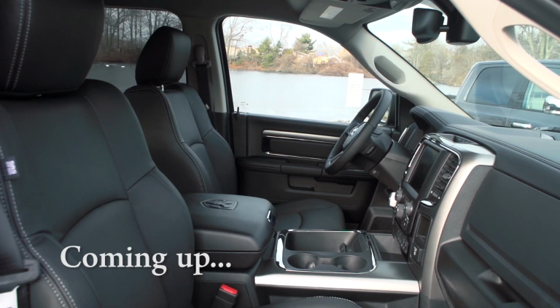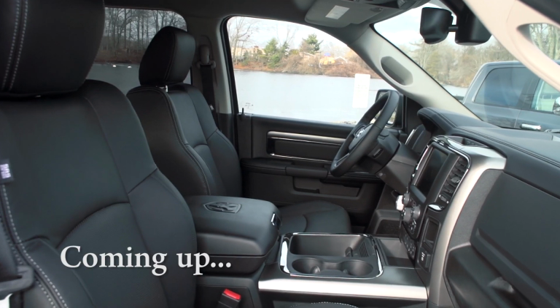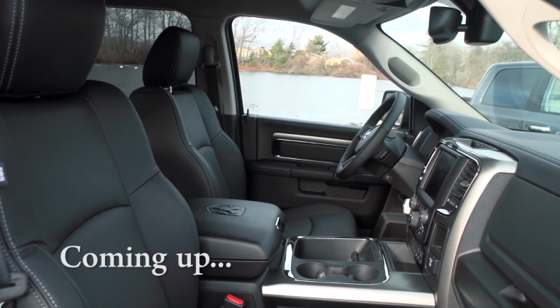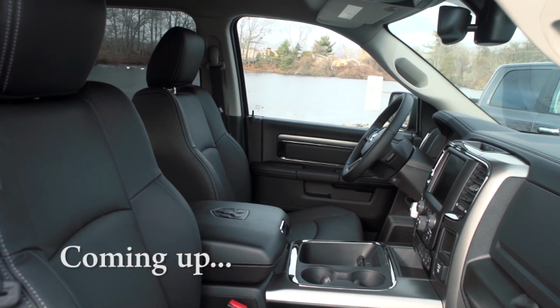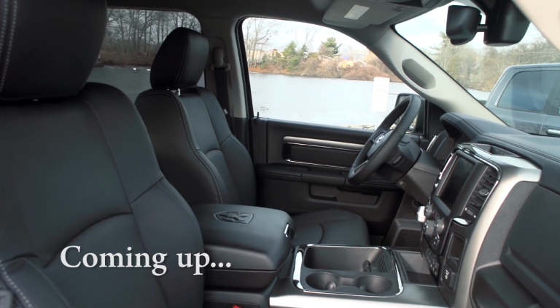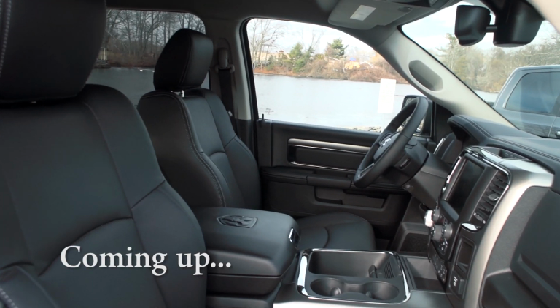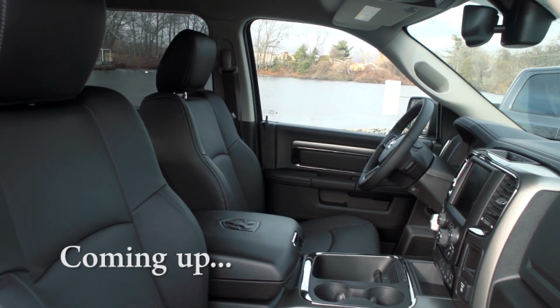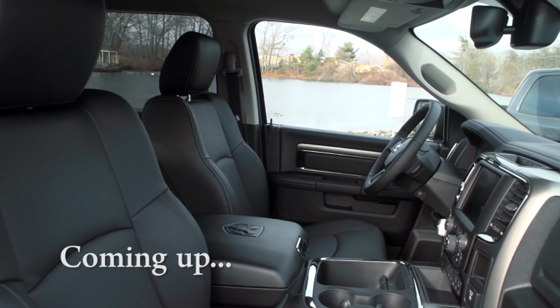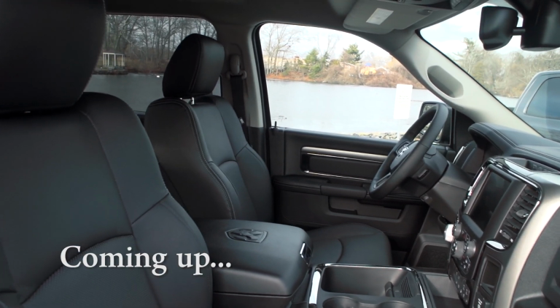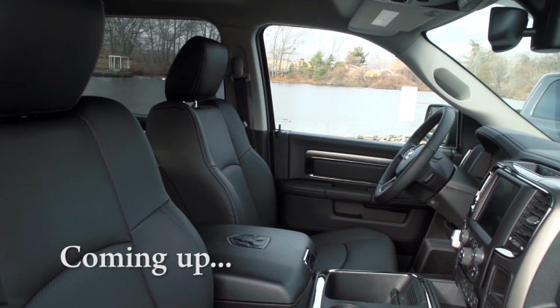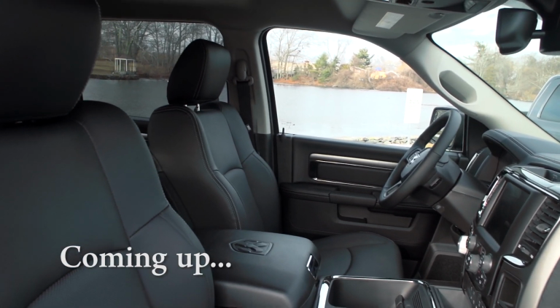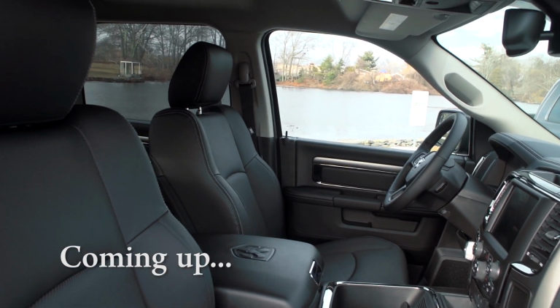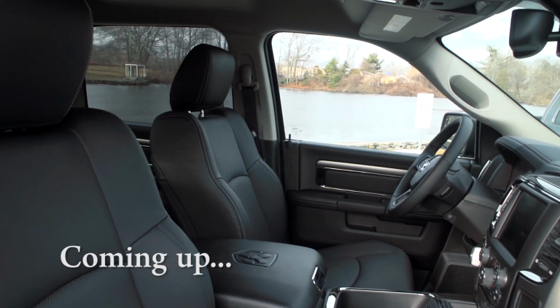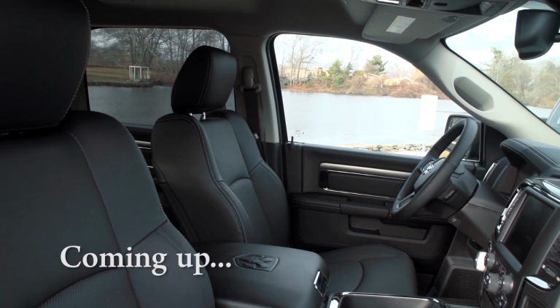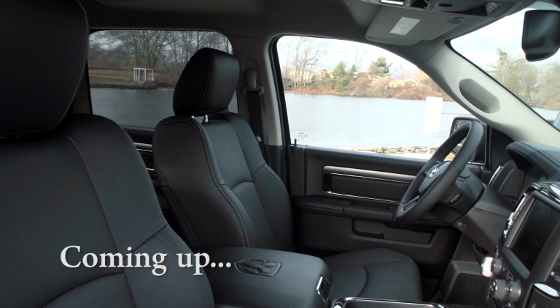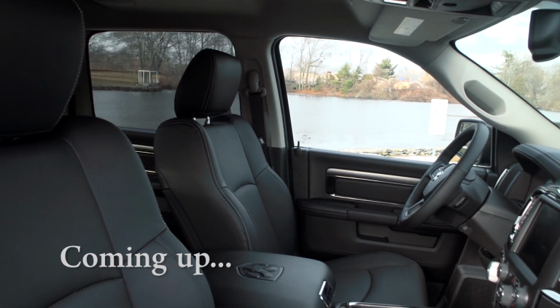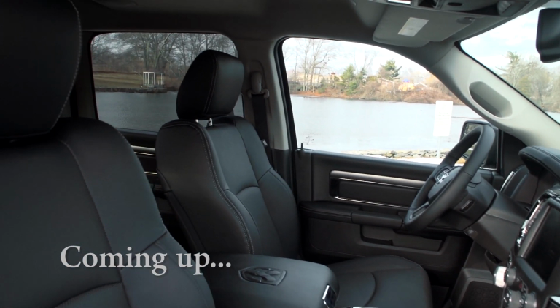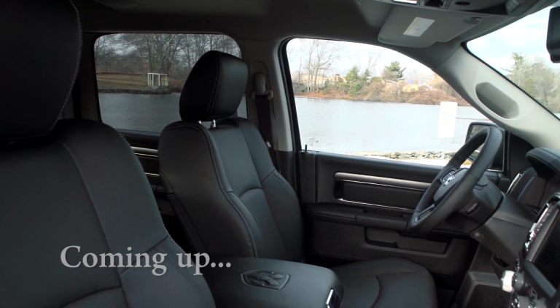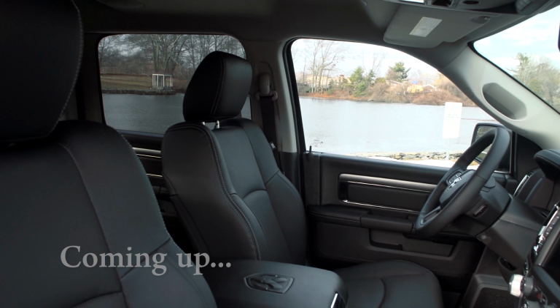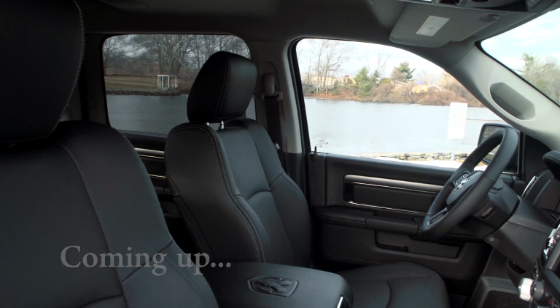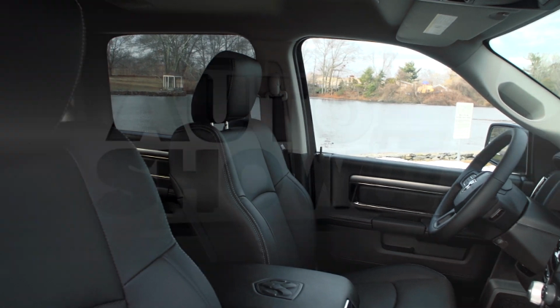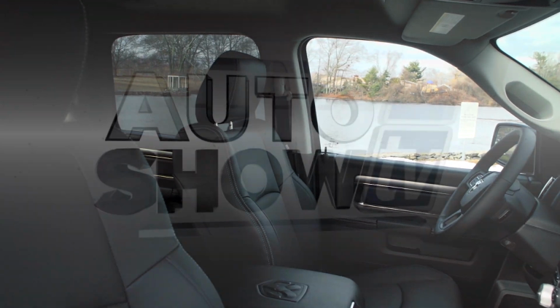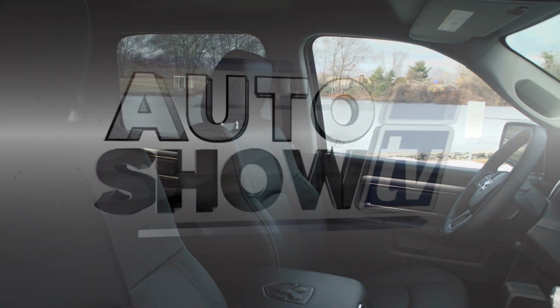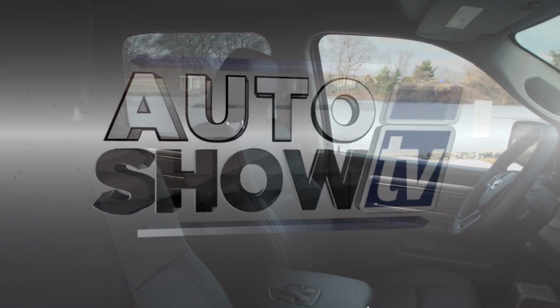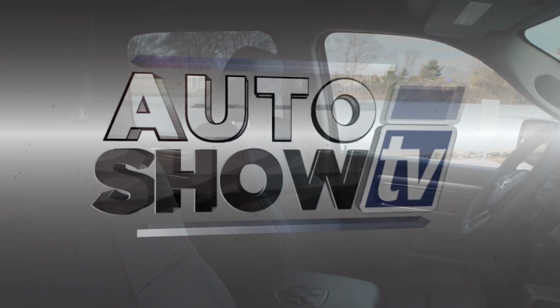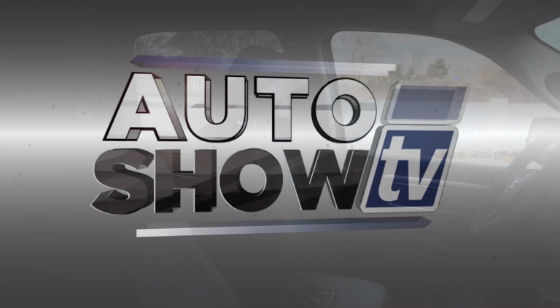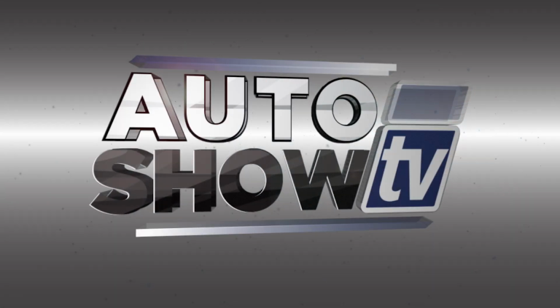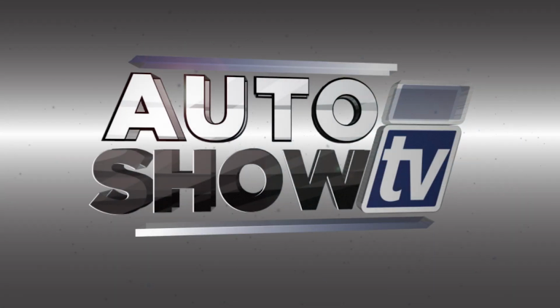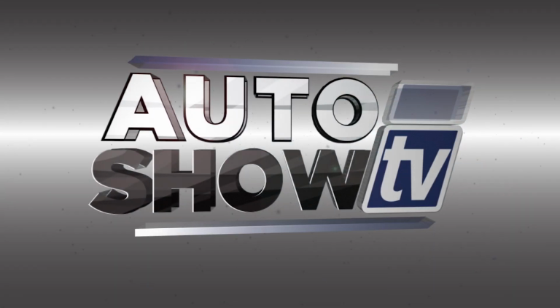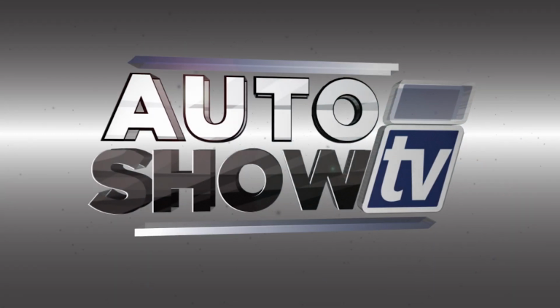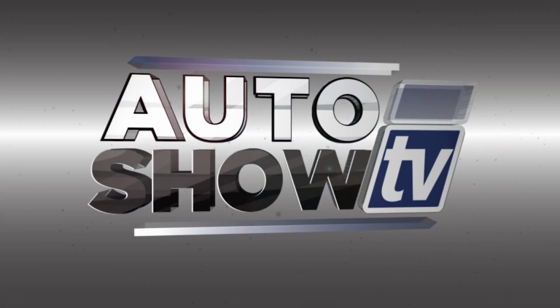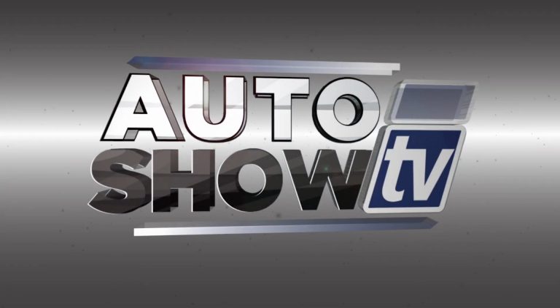Next, all the possibilities in the 2017 Ram pickup. You're watching Auto Show TV.